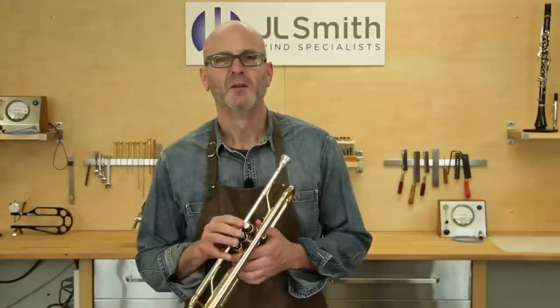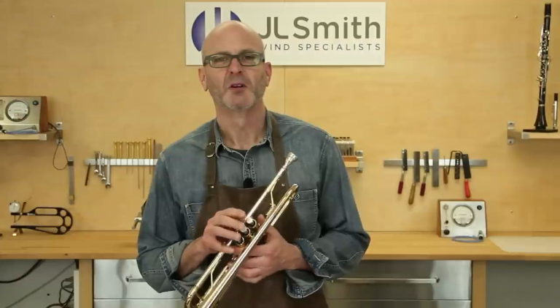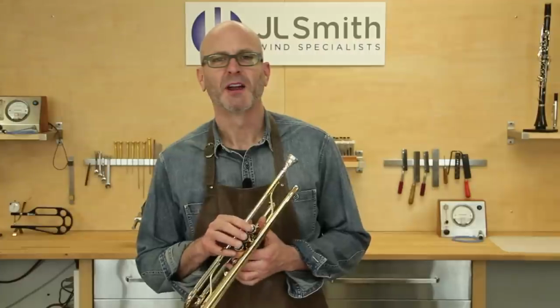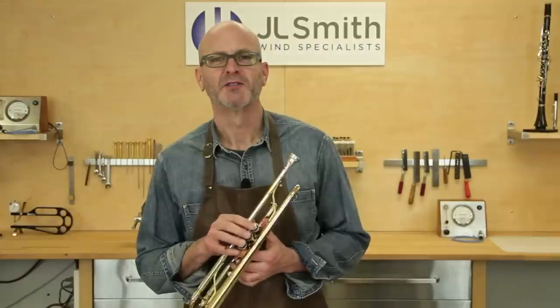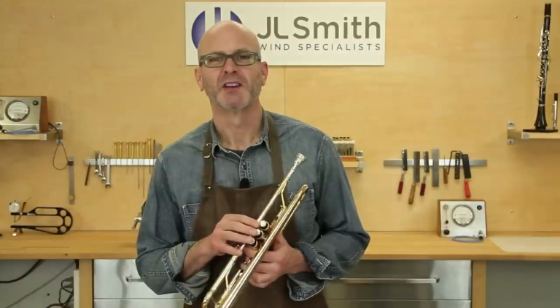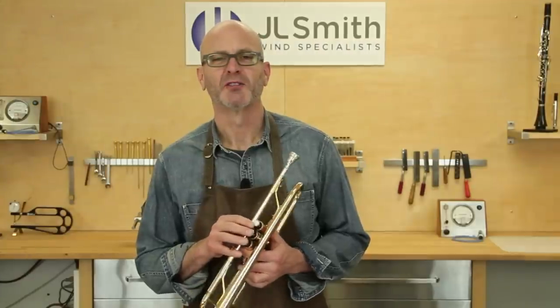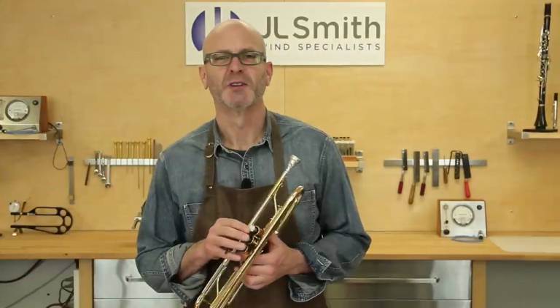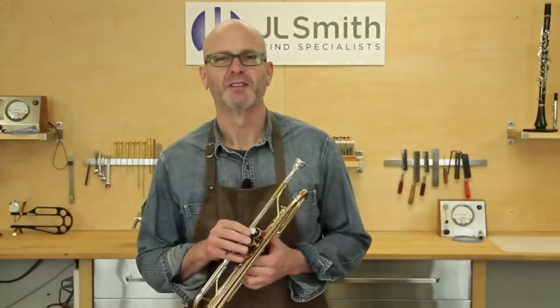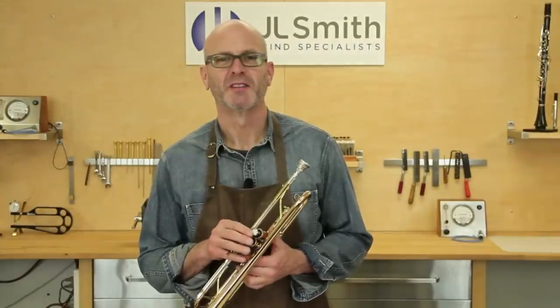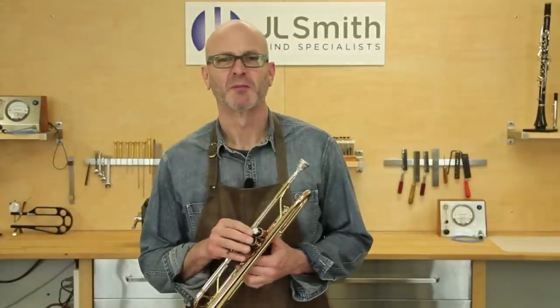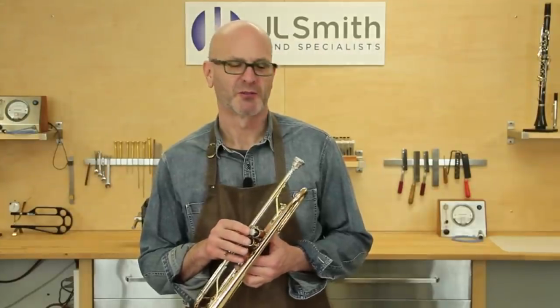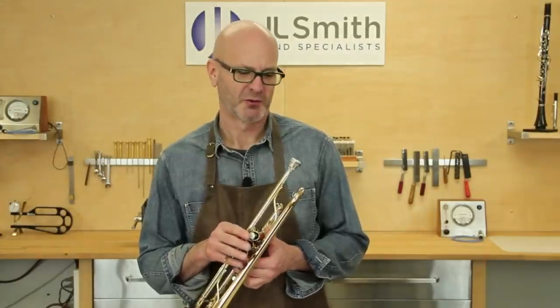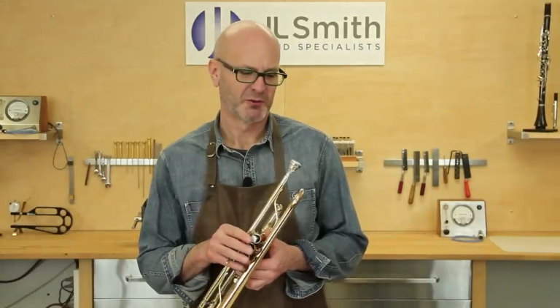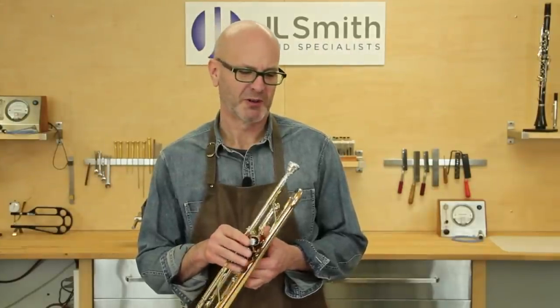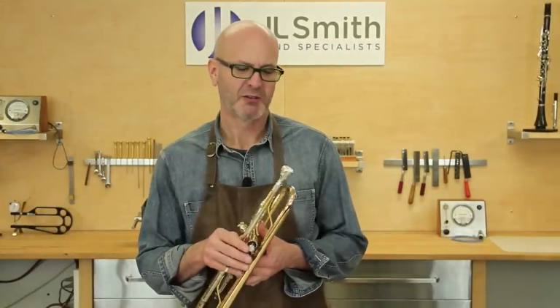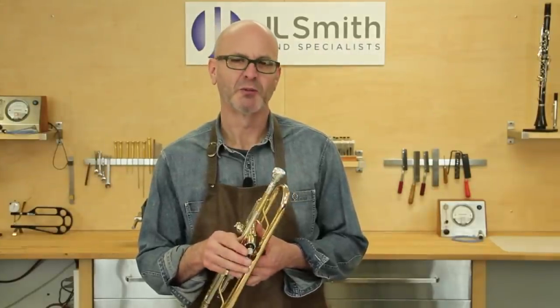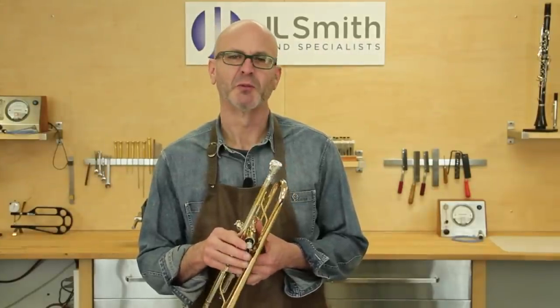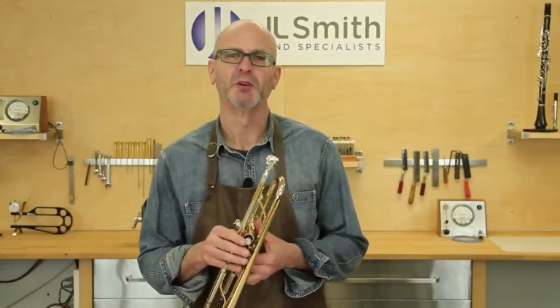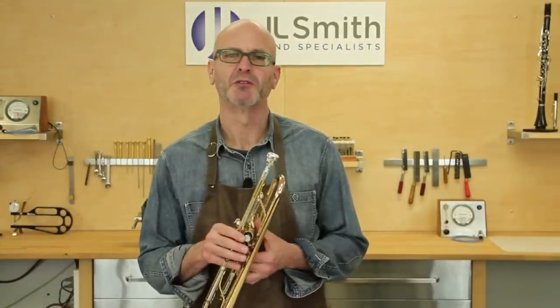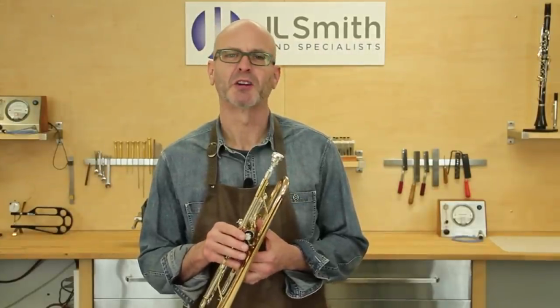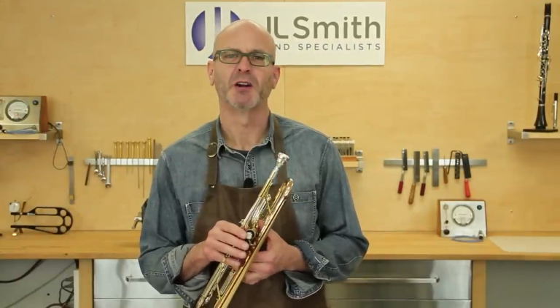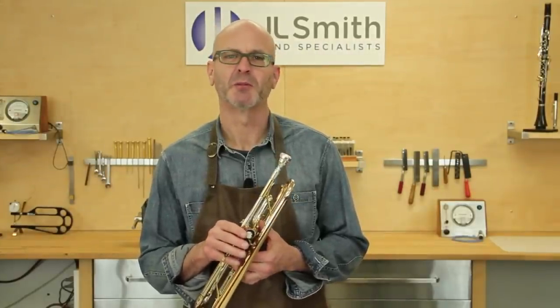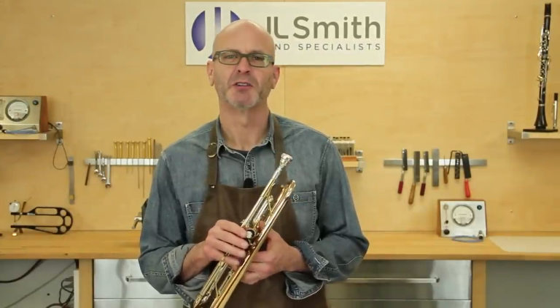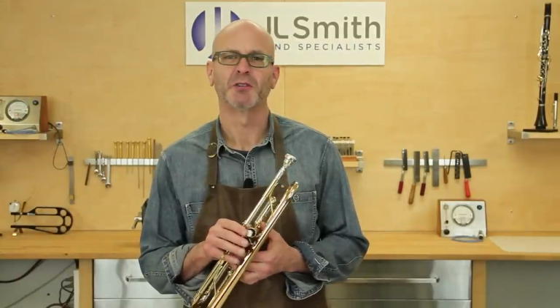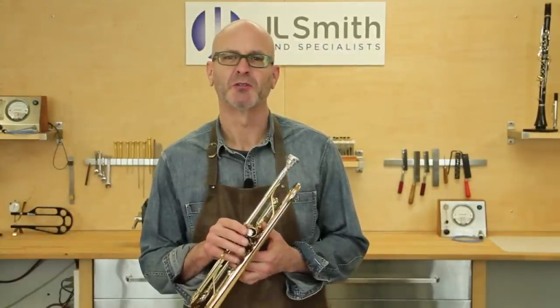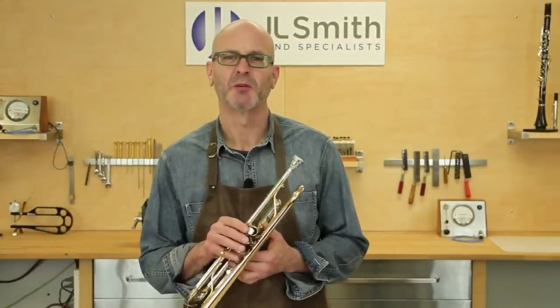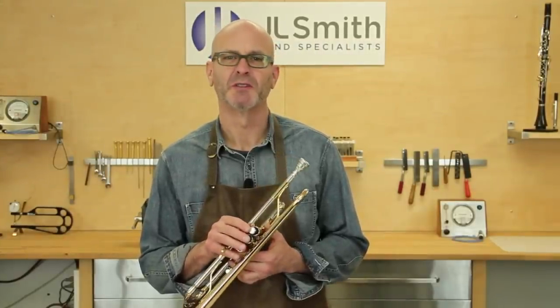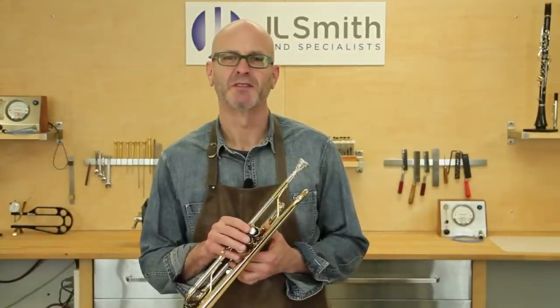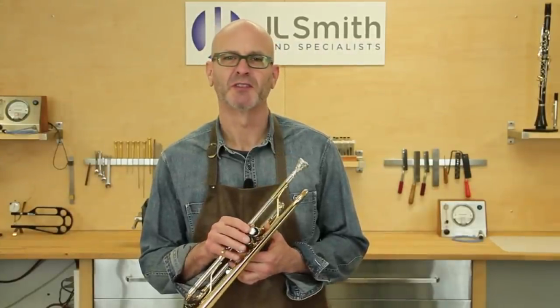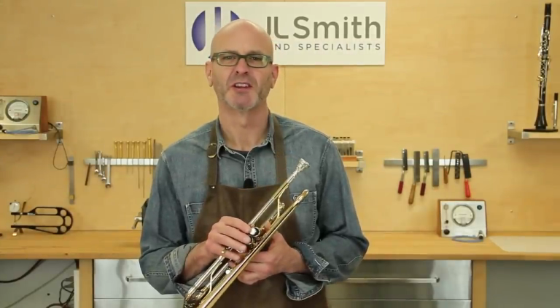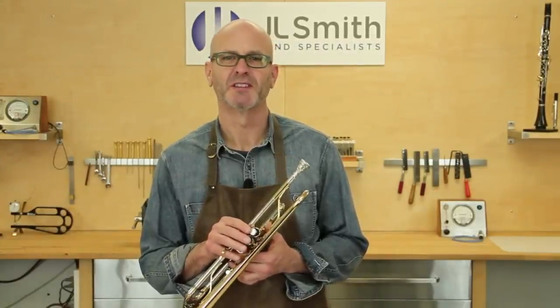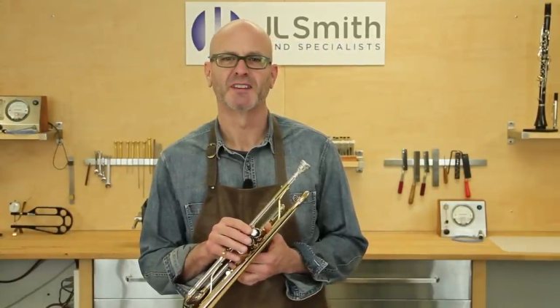Welcome back to J.L. Smith. I'm going to show you how to remove a stuck mouthpiece from a trumpet. Let's take a look.